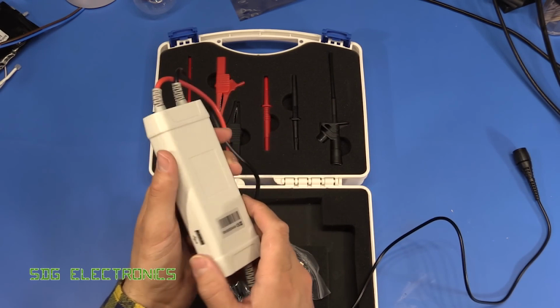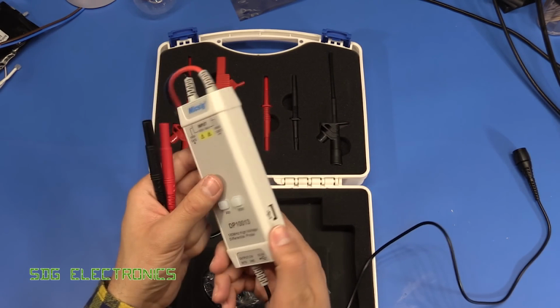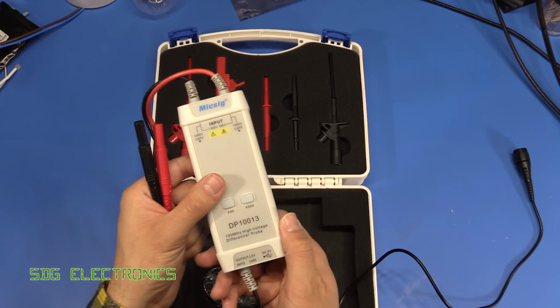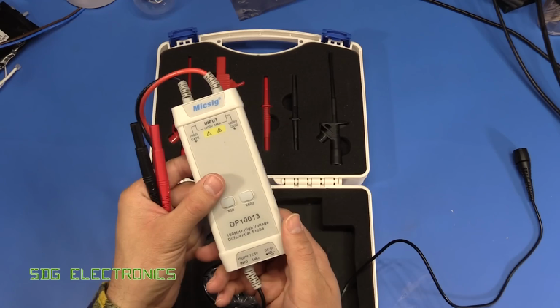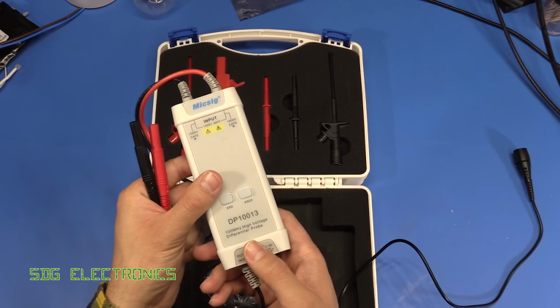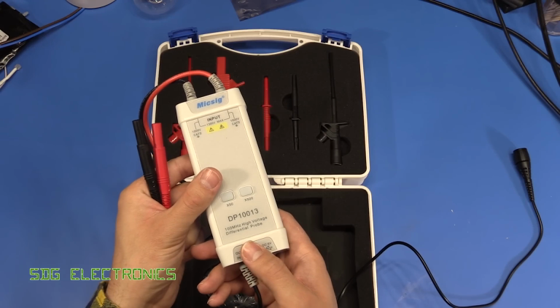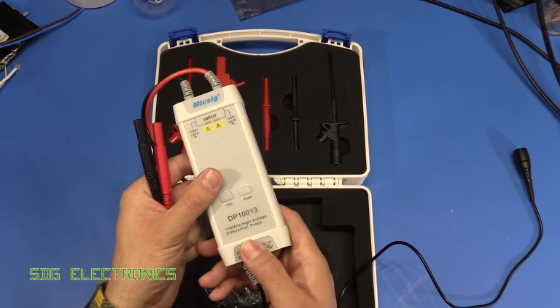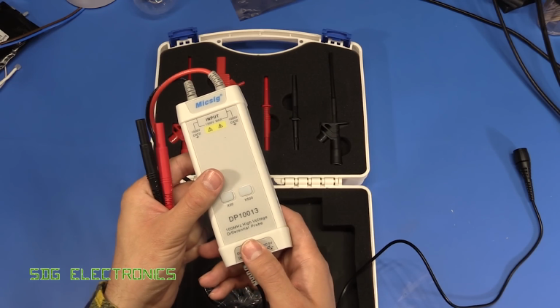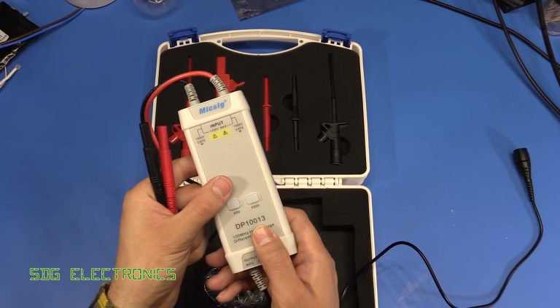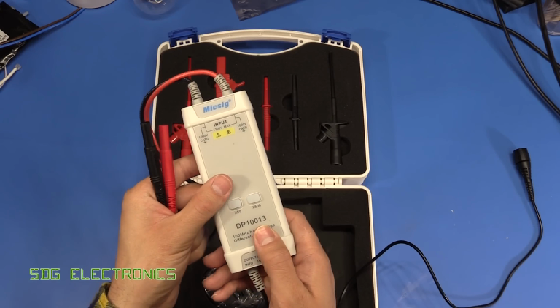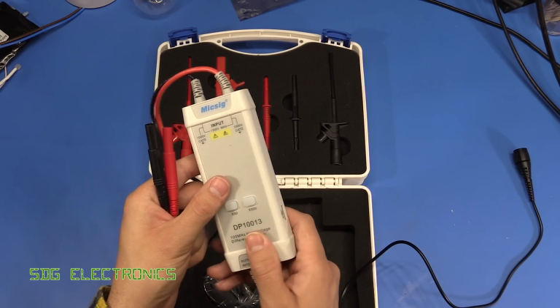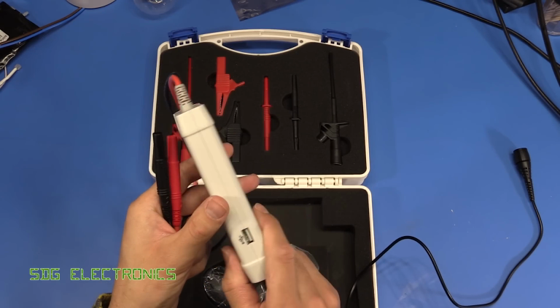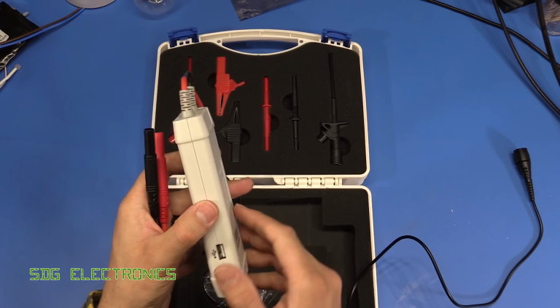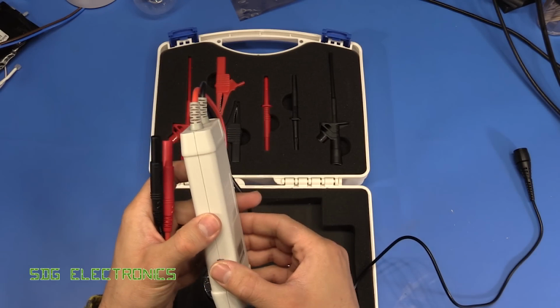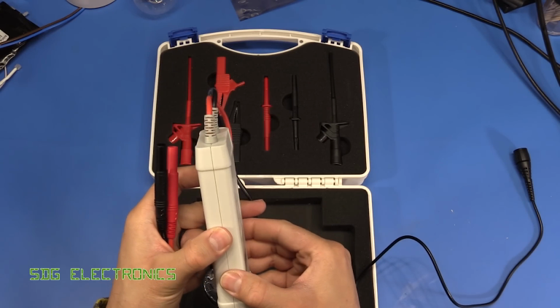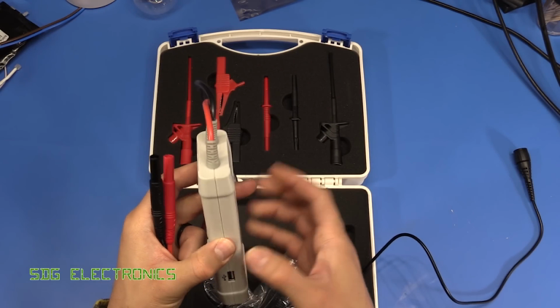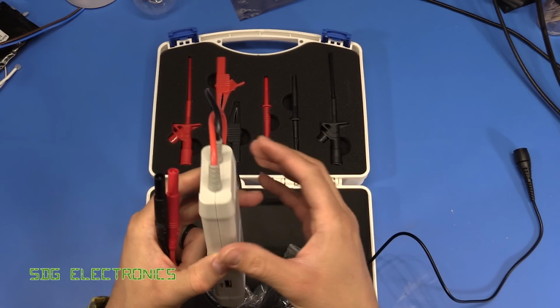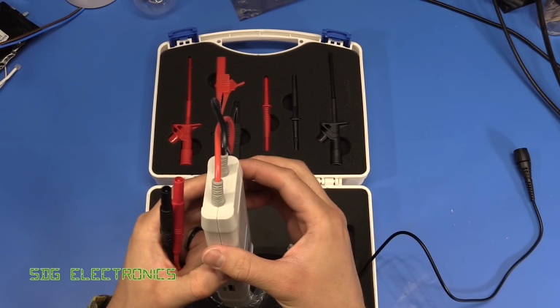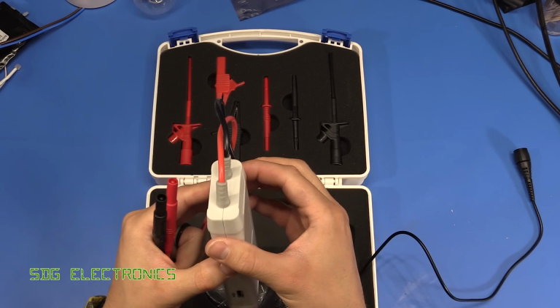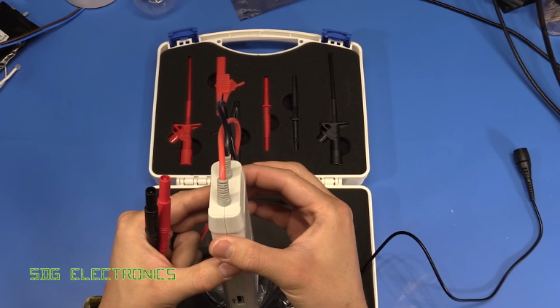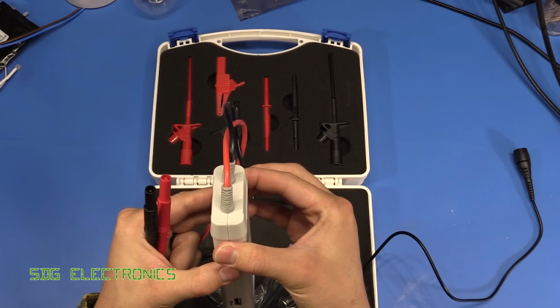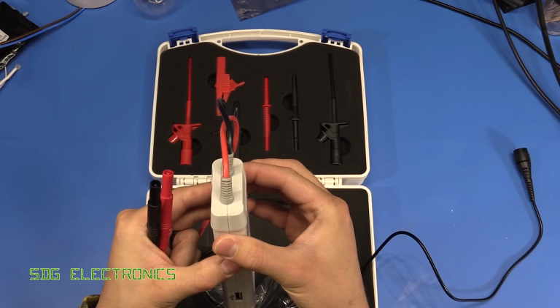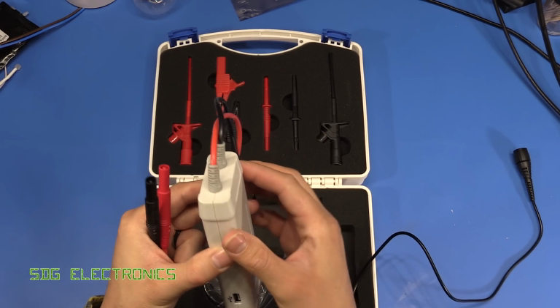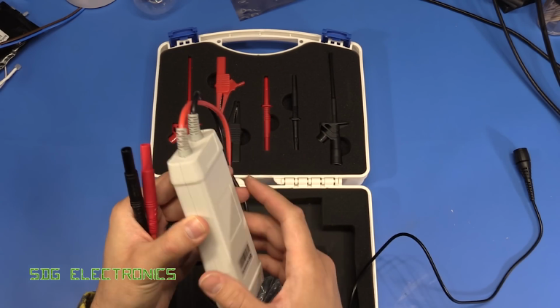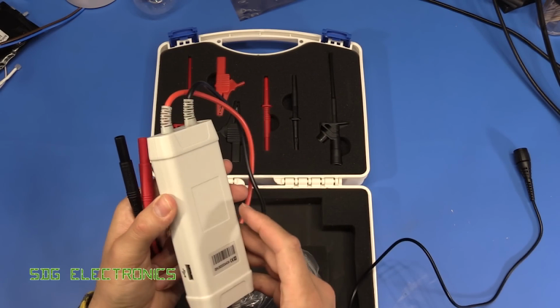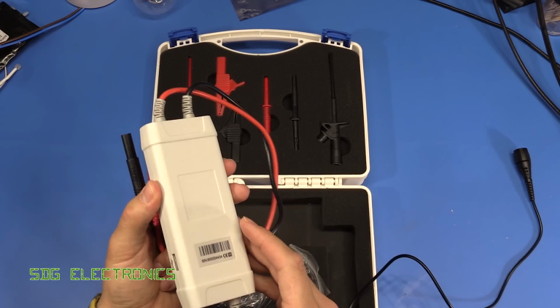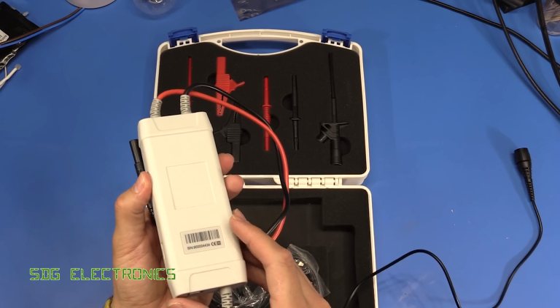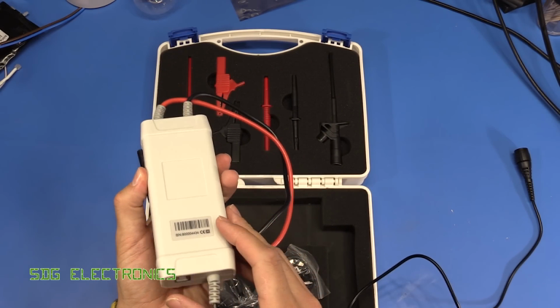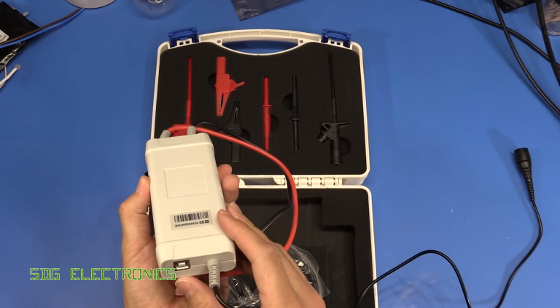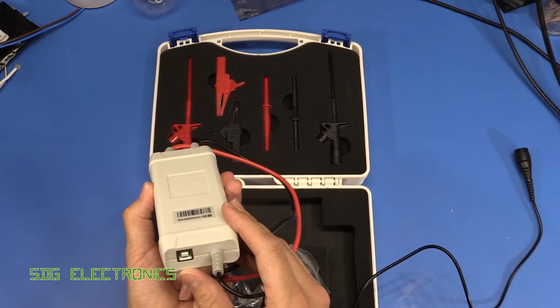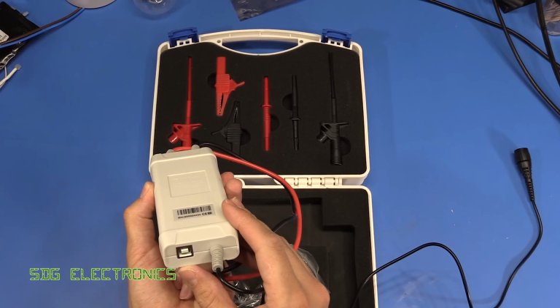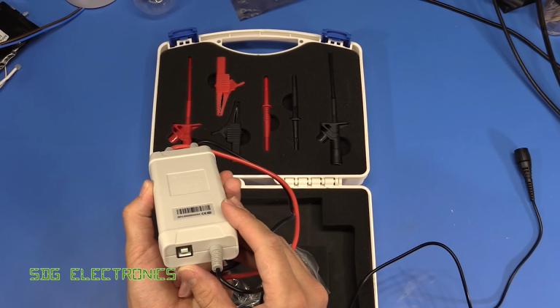So what we're going to do now is see if we can open this up, although it's looking pretty well sealed so we may not be able to.